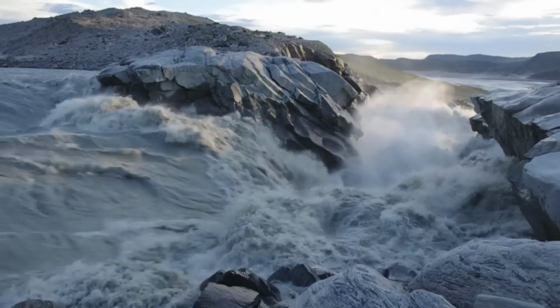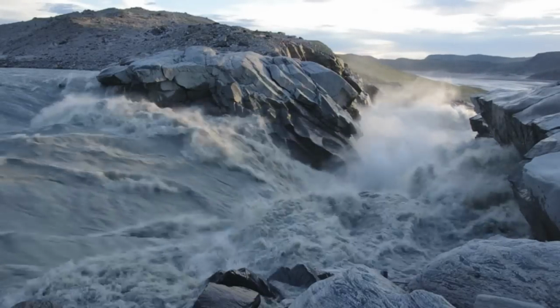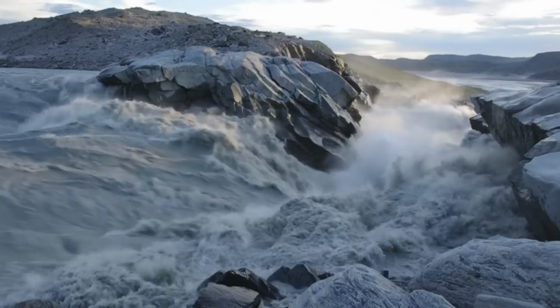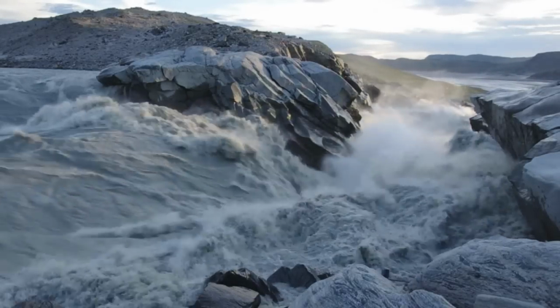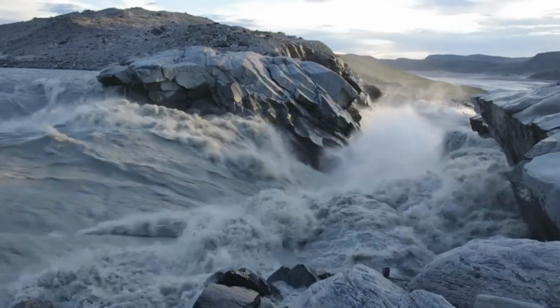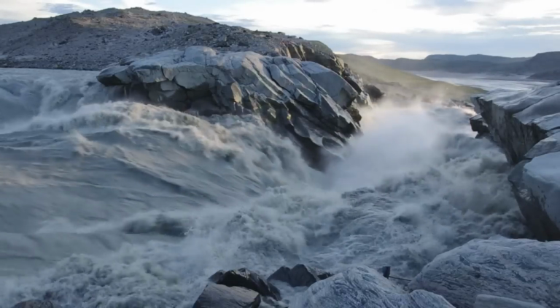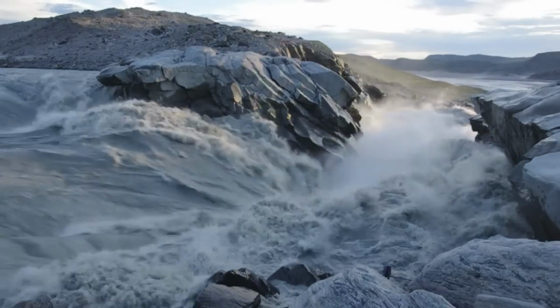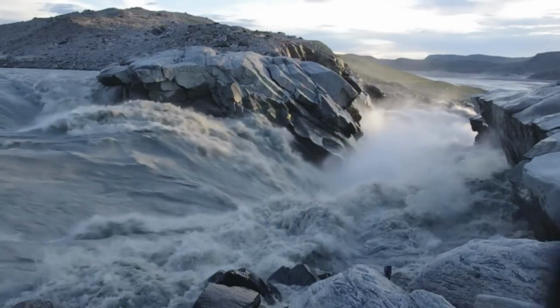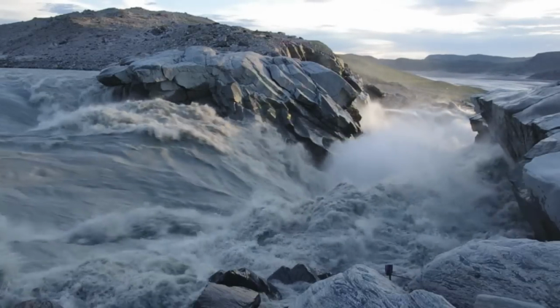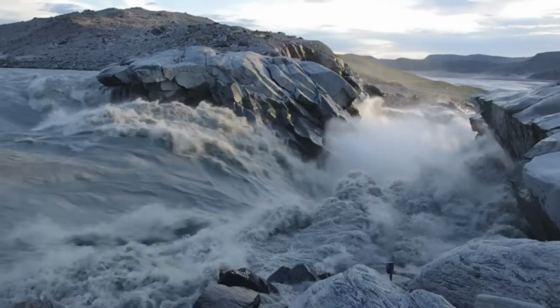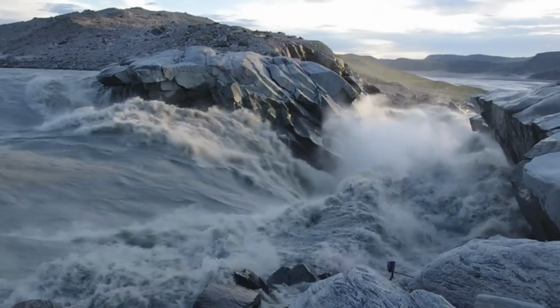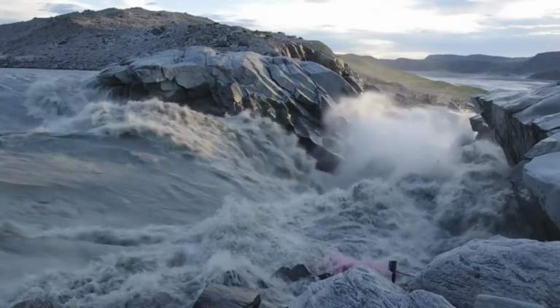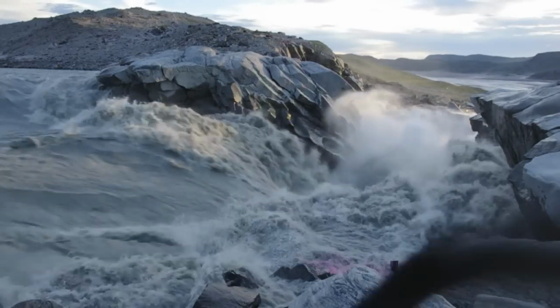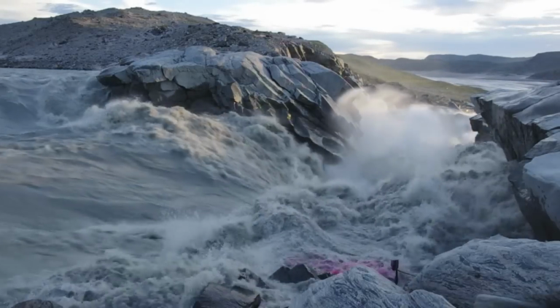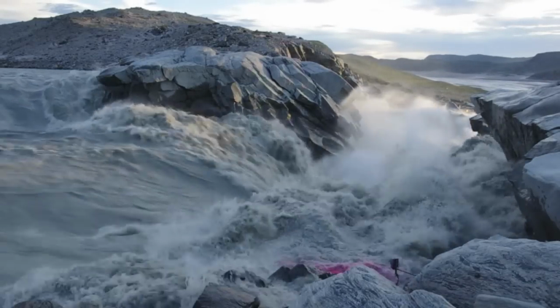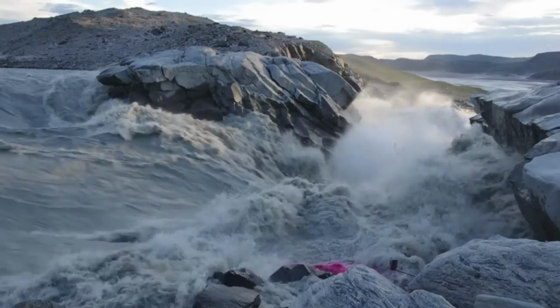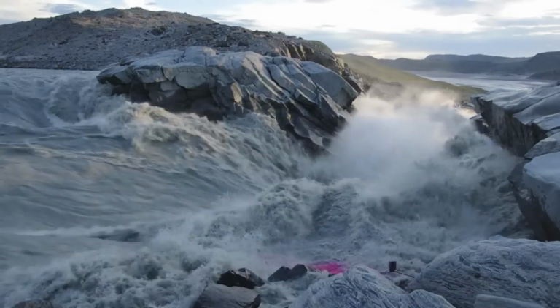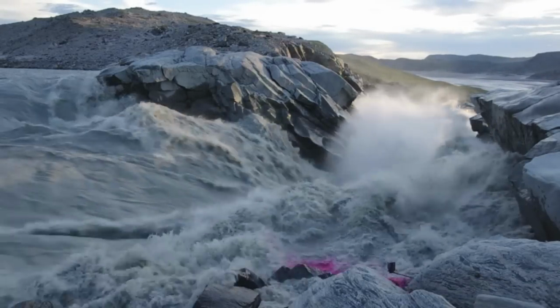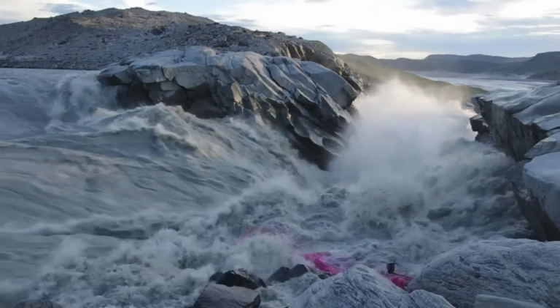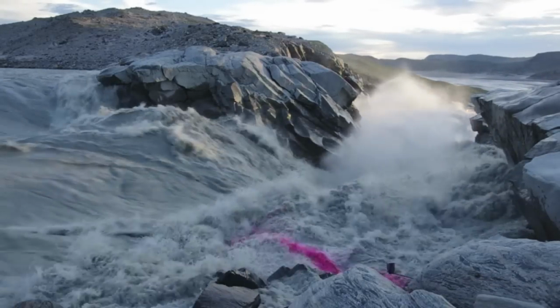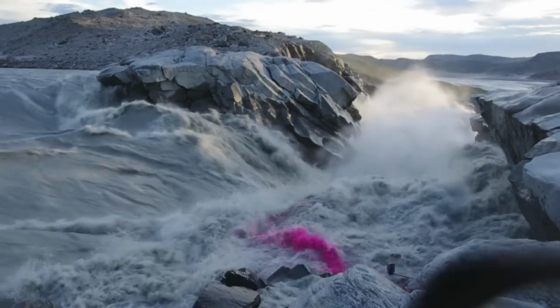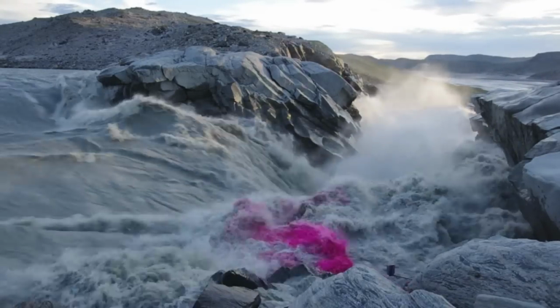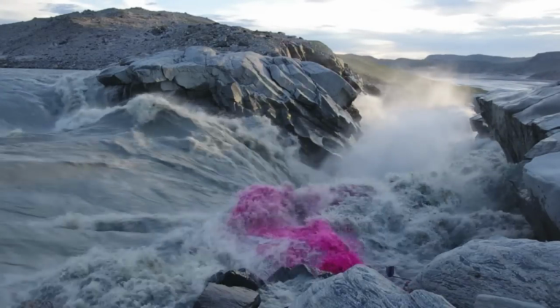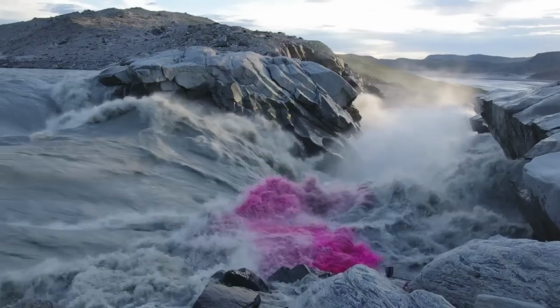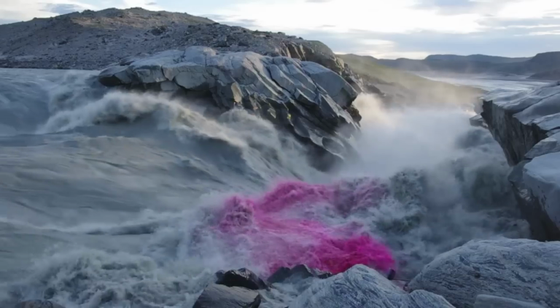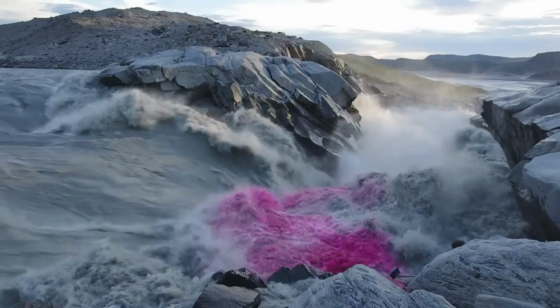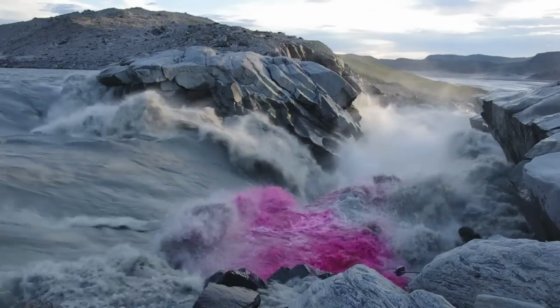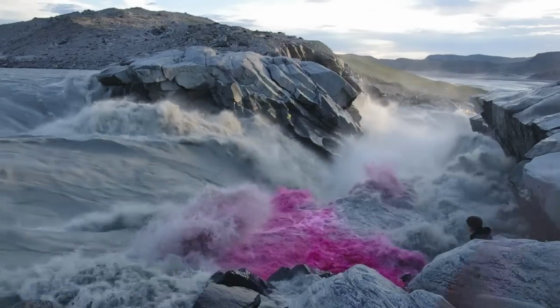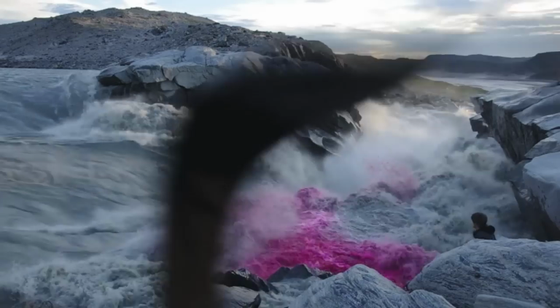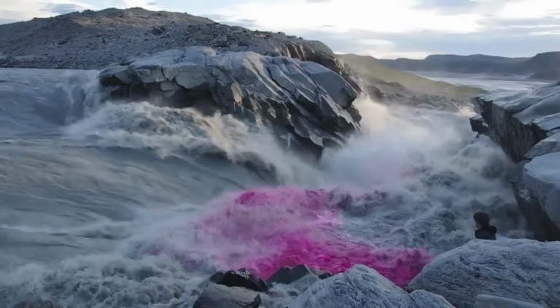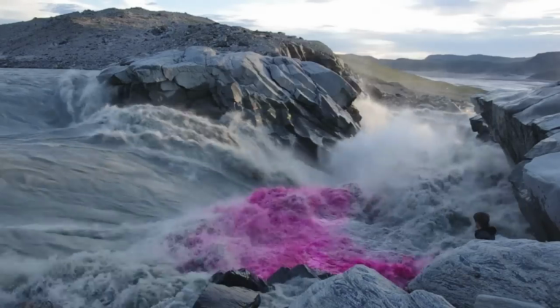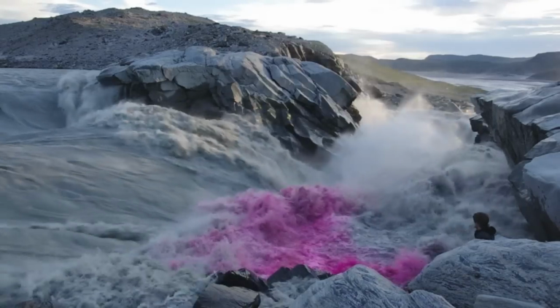Unusually warm weather and strong warm winds led to record ice melt this year. Downriver in the town of Kangalusak, the main bridge was washed away.